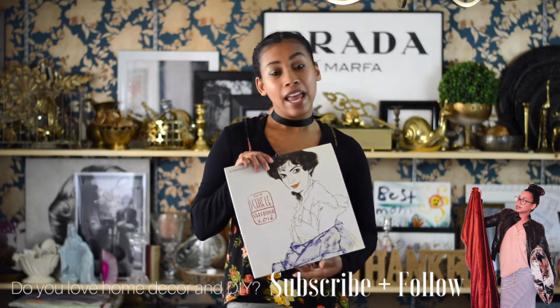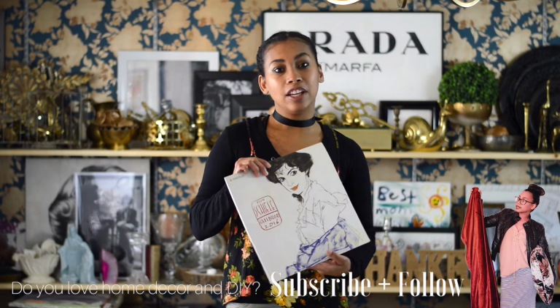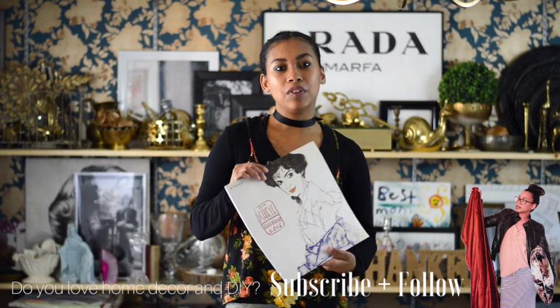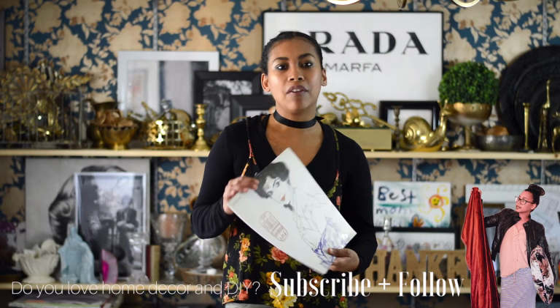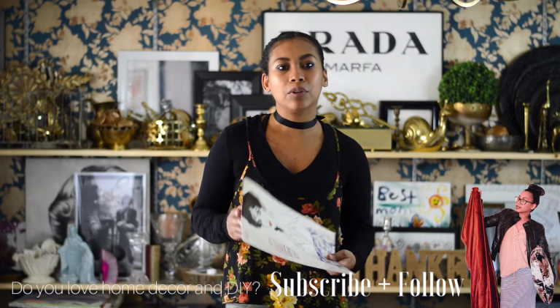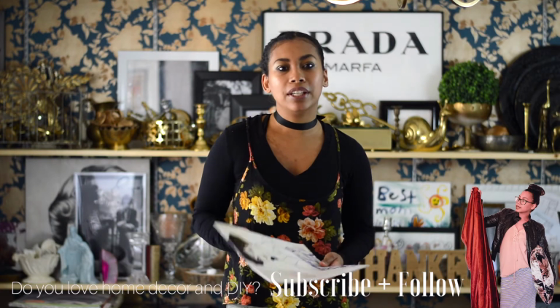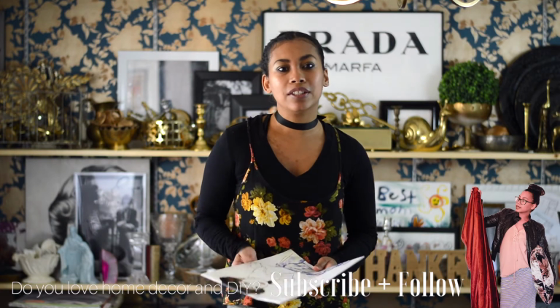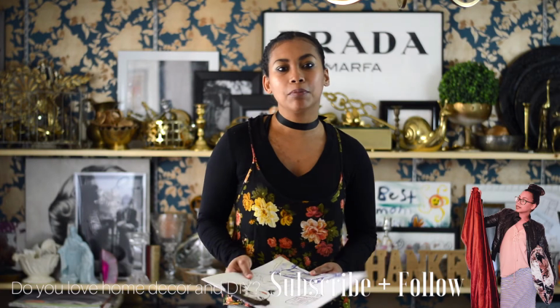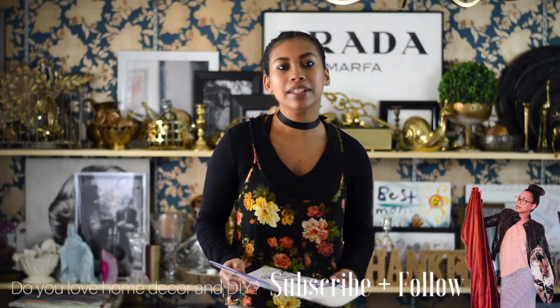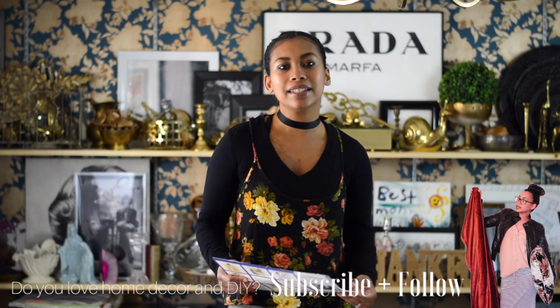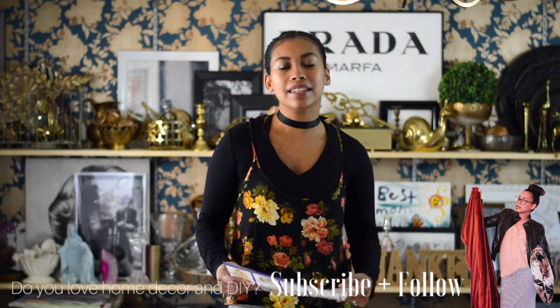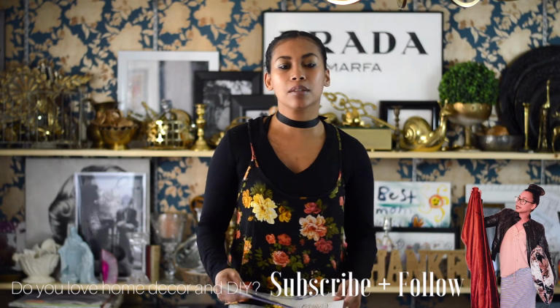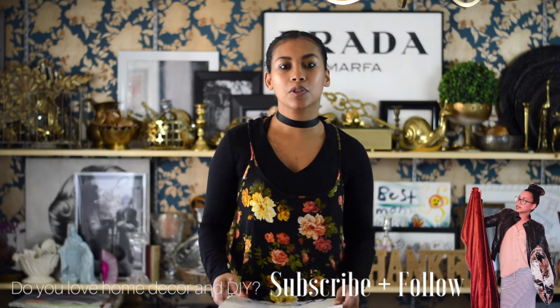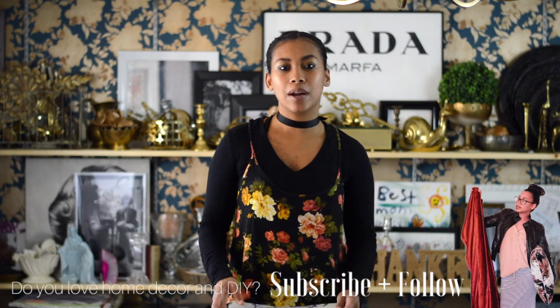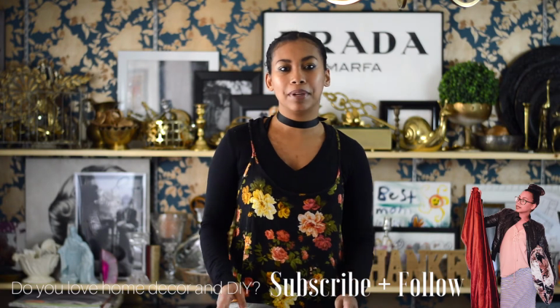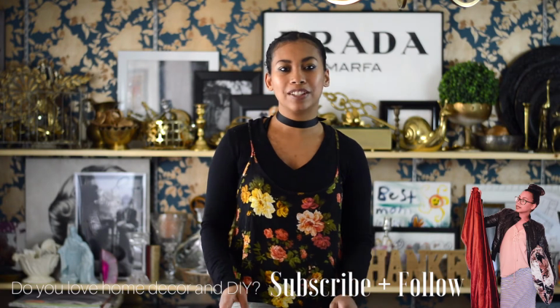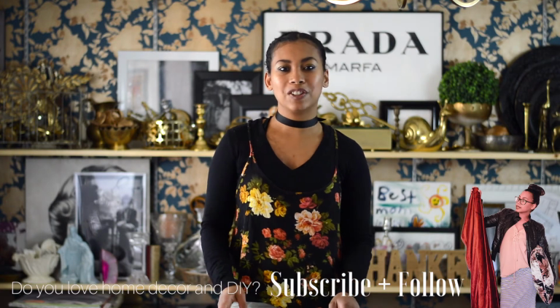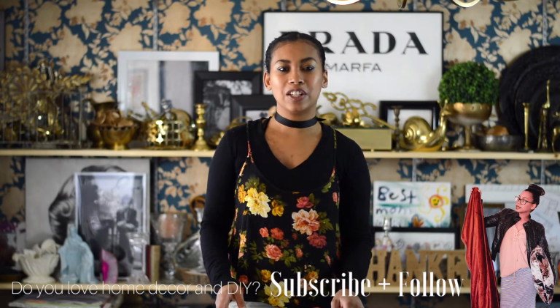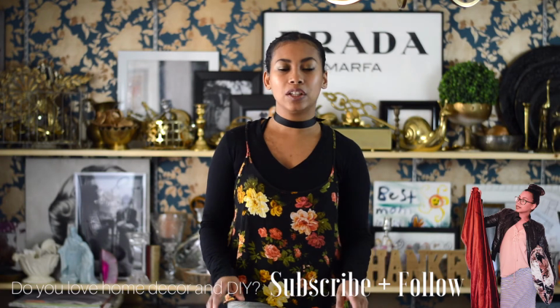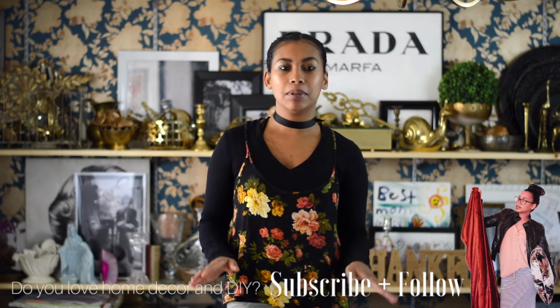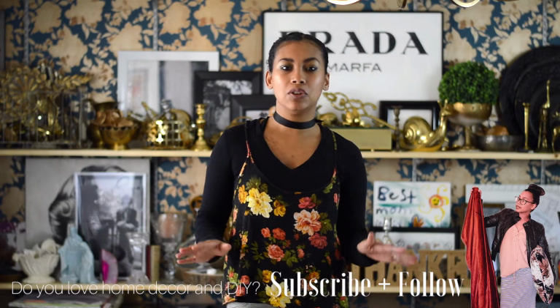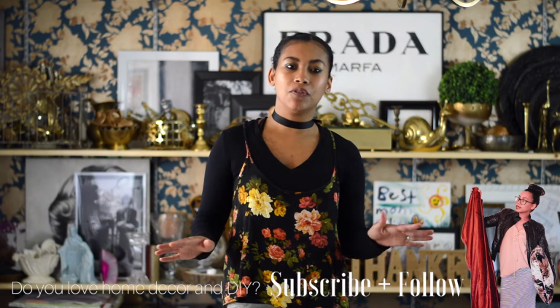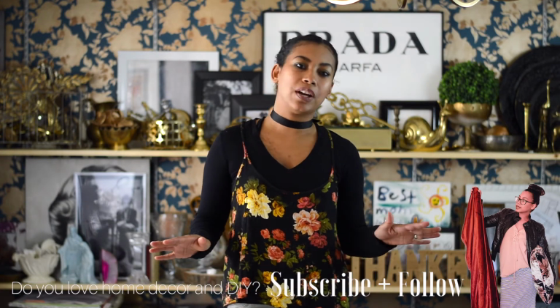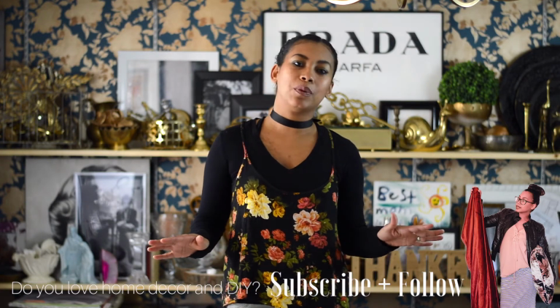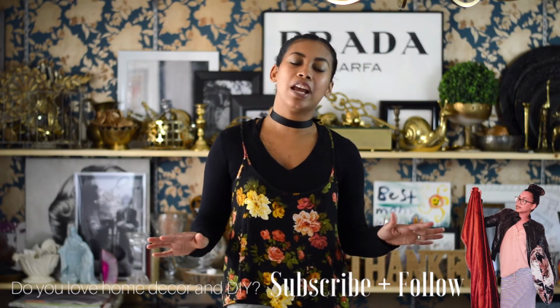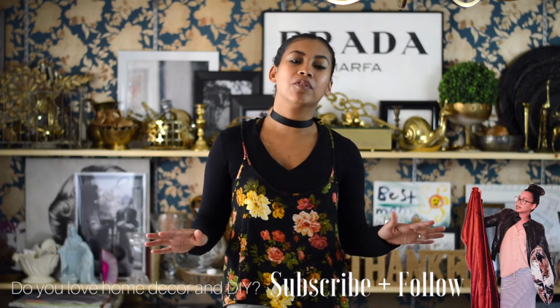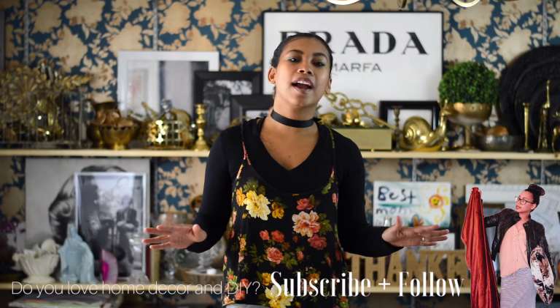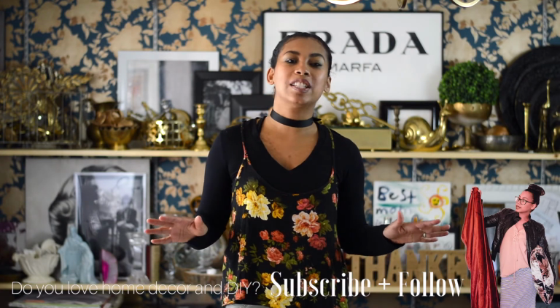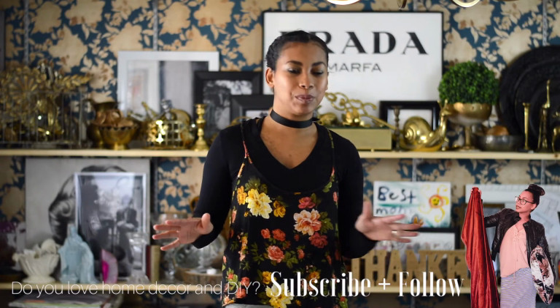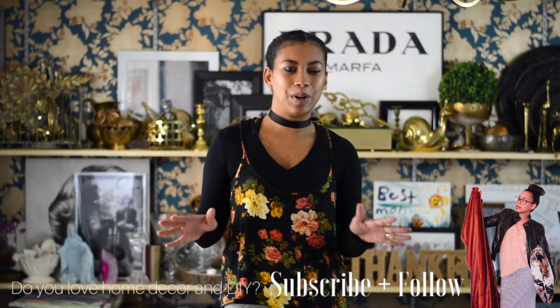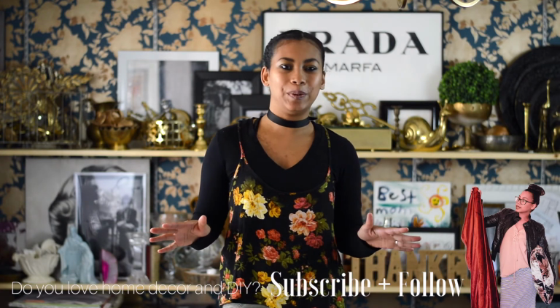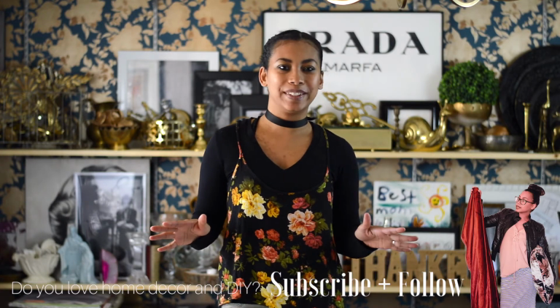If you haven't already done so, please hit the subscribe button so that you can be notified whenever I do post.